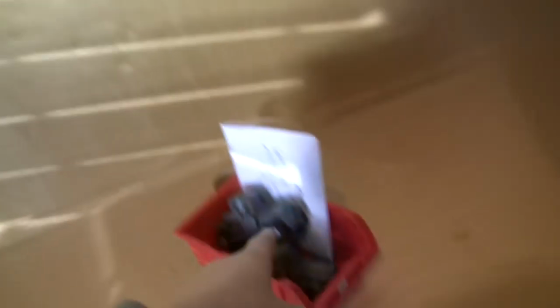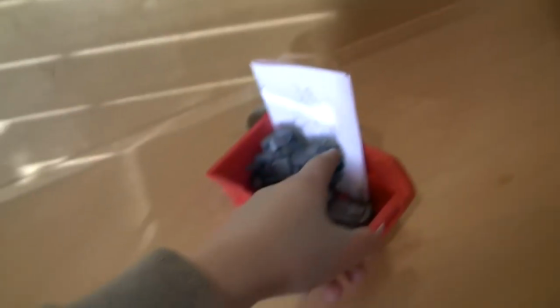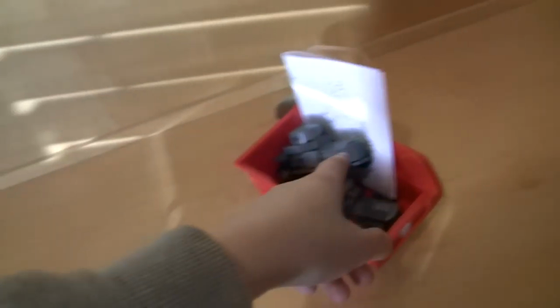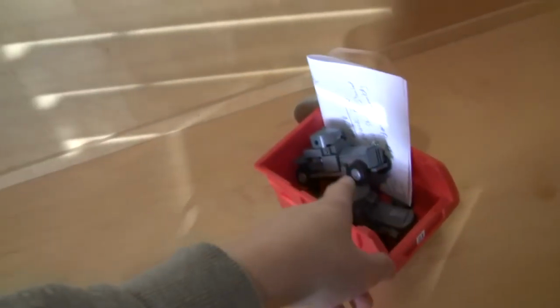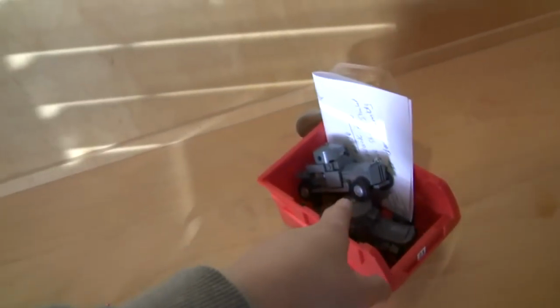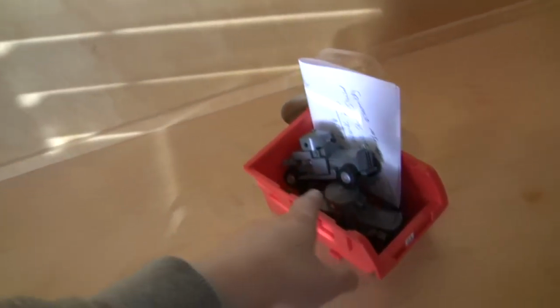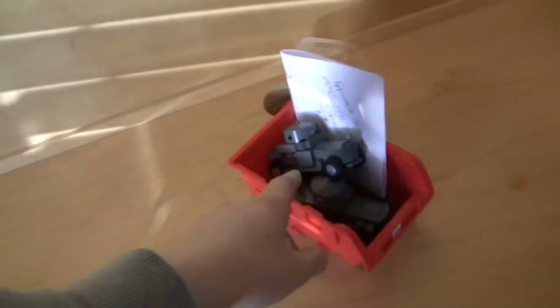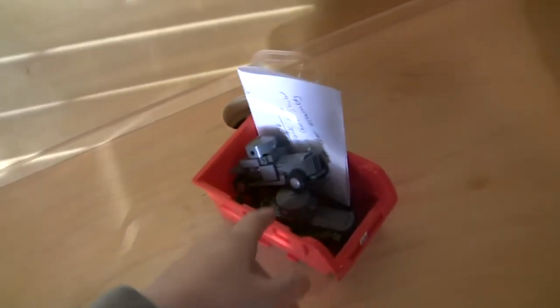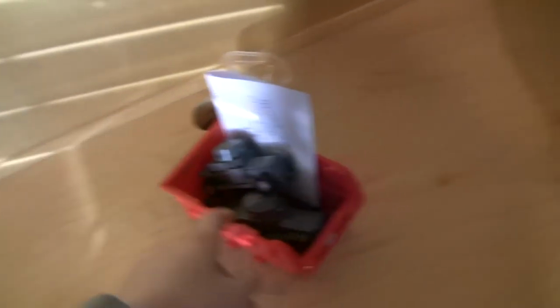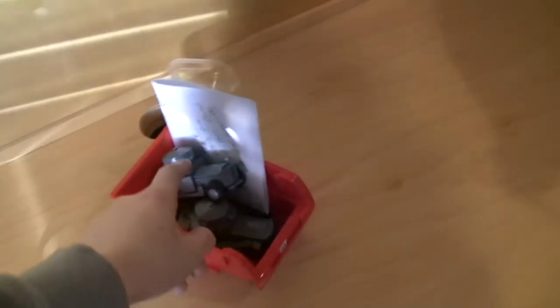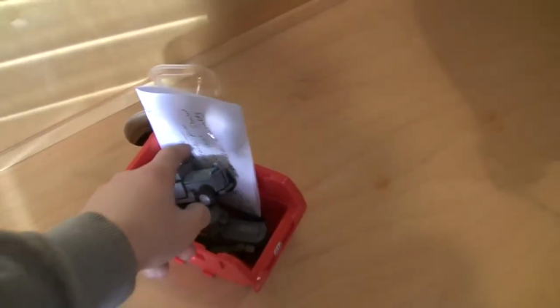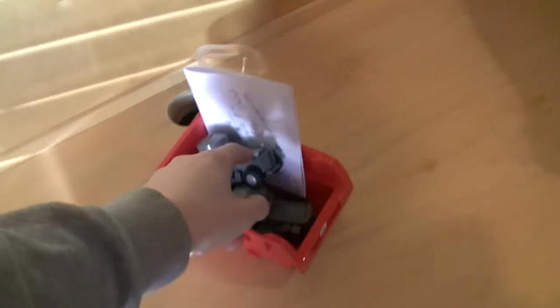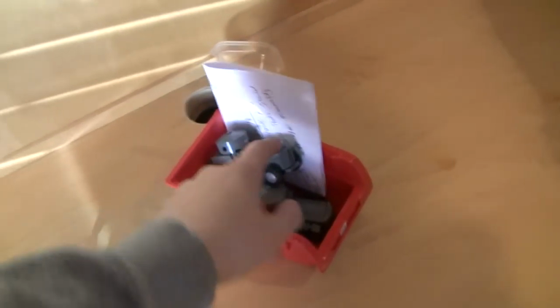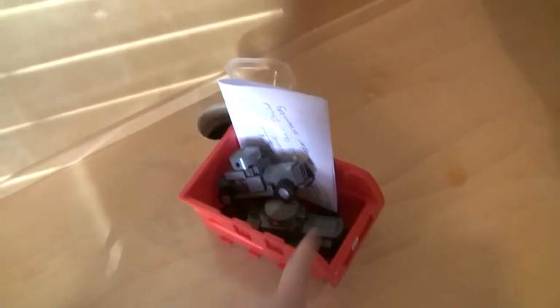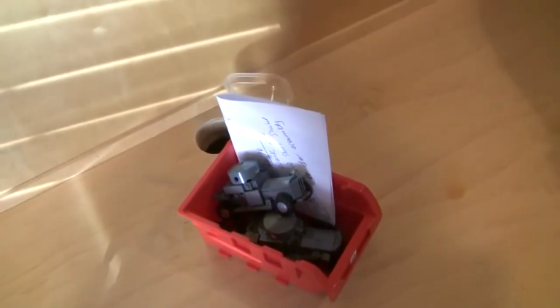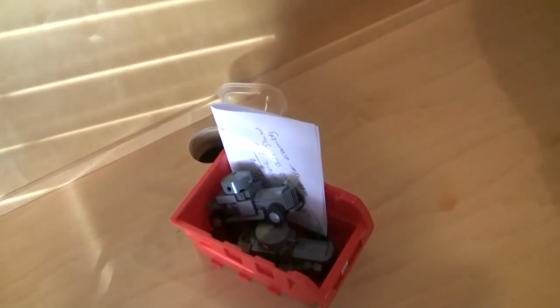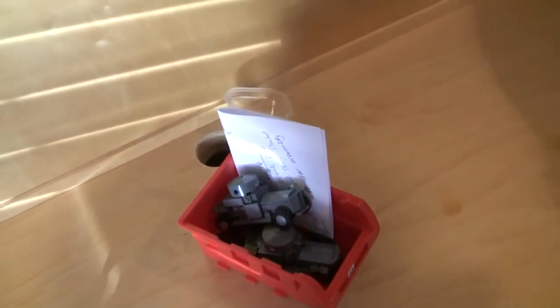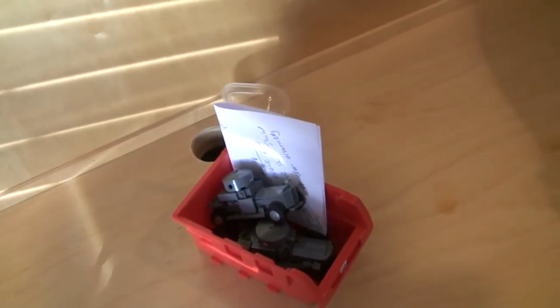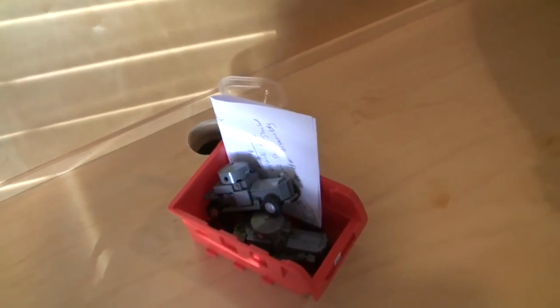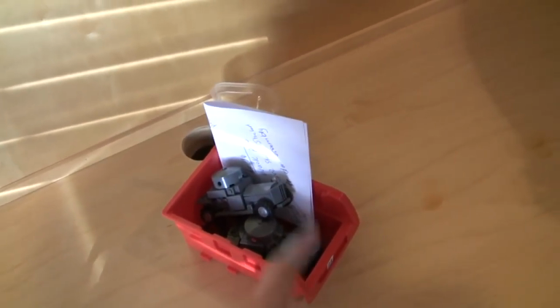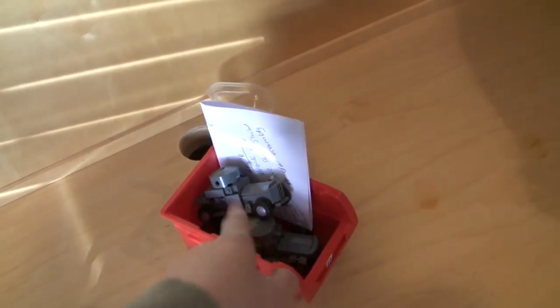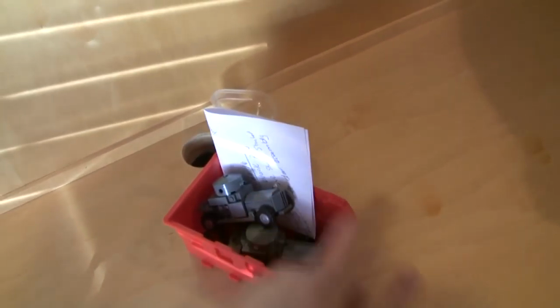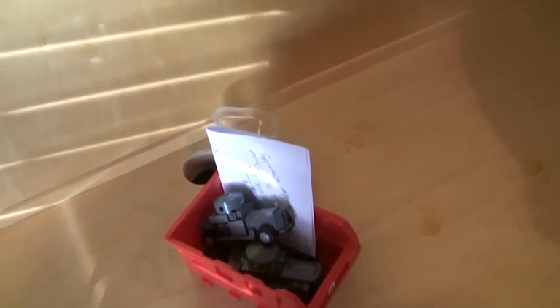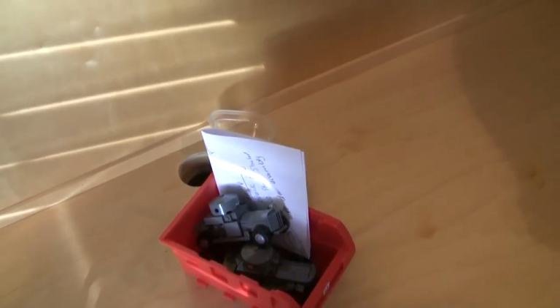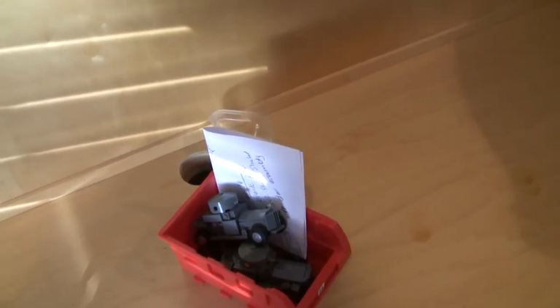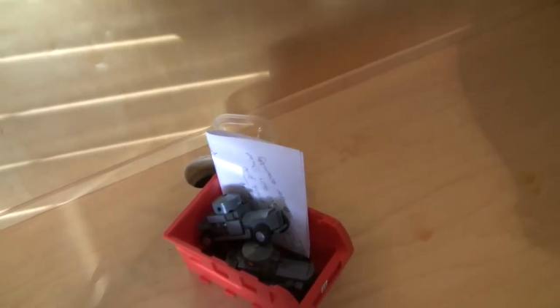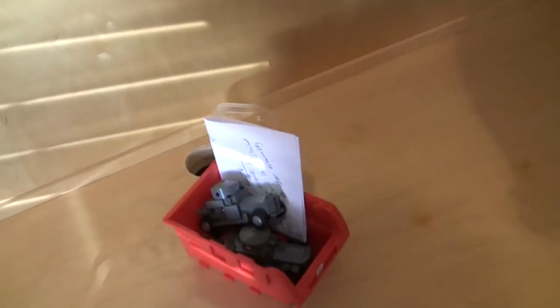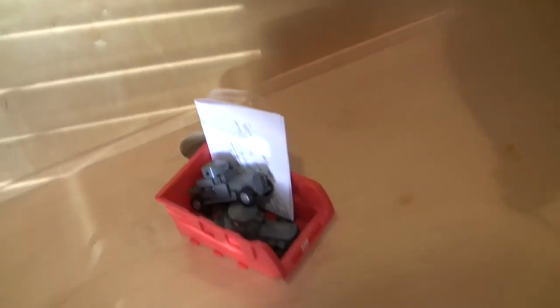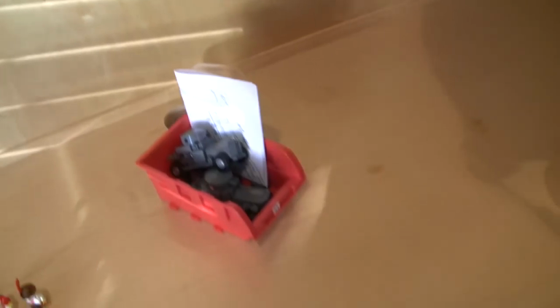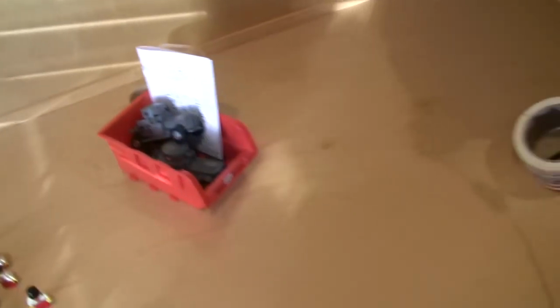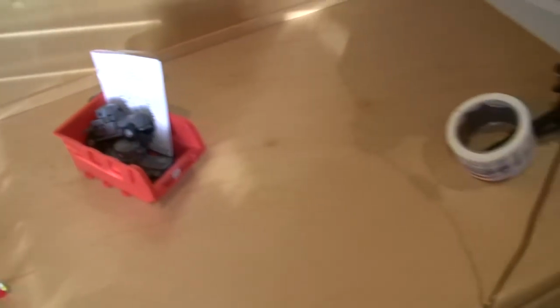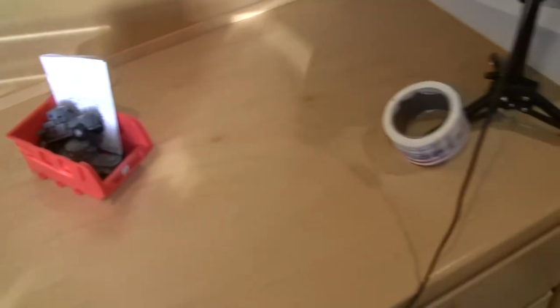Quick update on the Rolls Royce: I'm working on instructions and hopefully that'll be up within the next month.